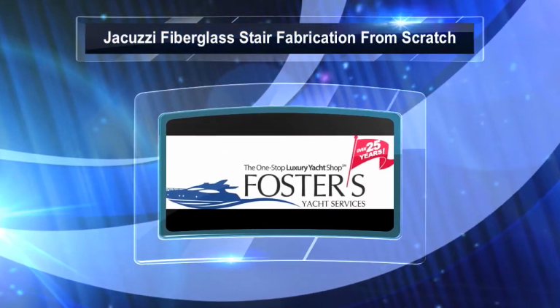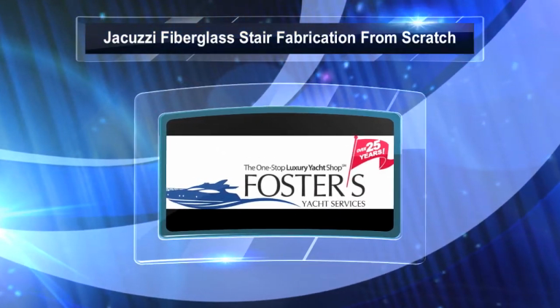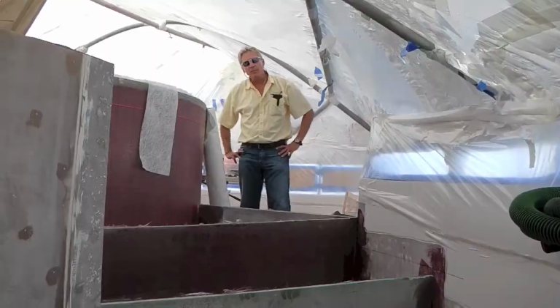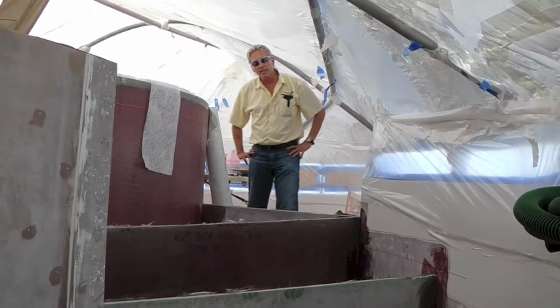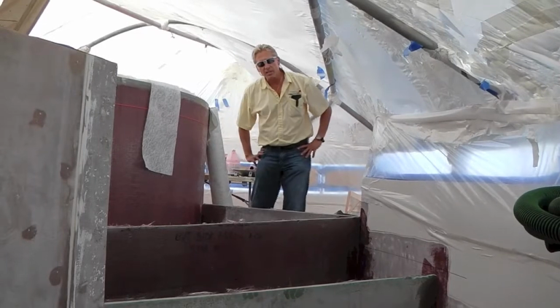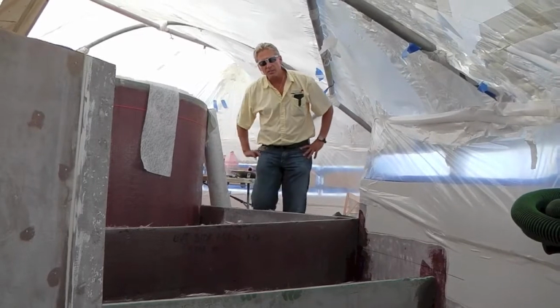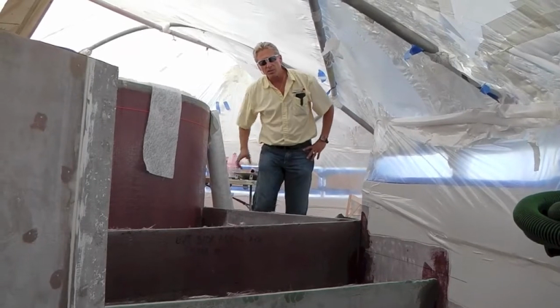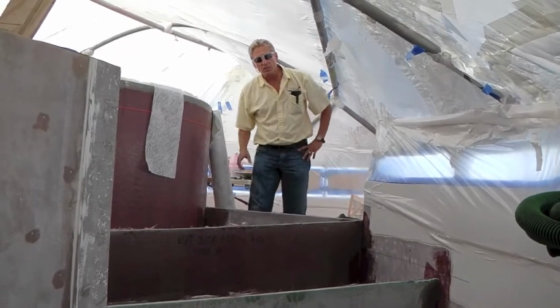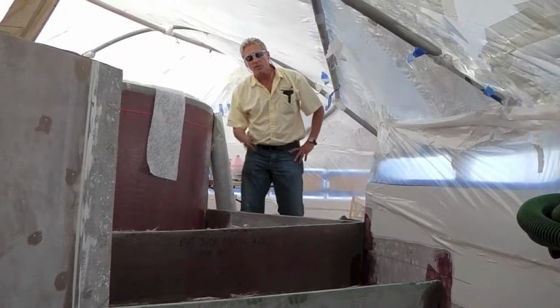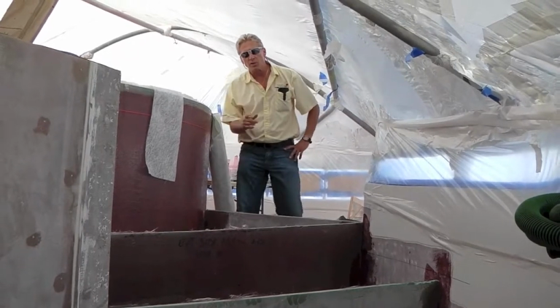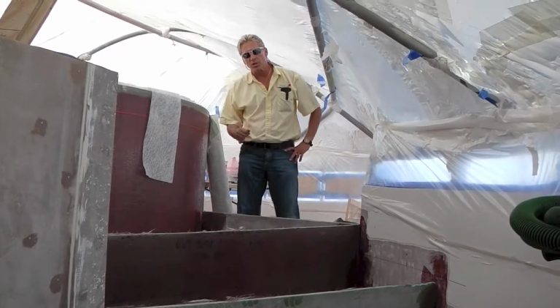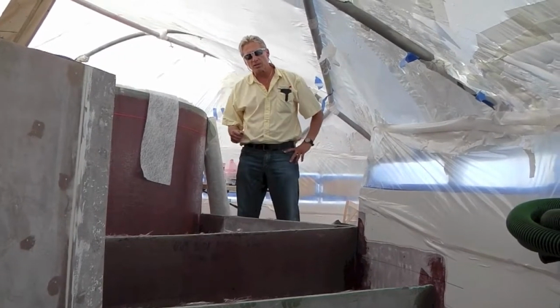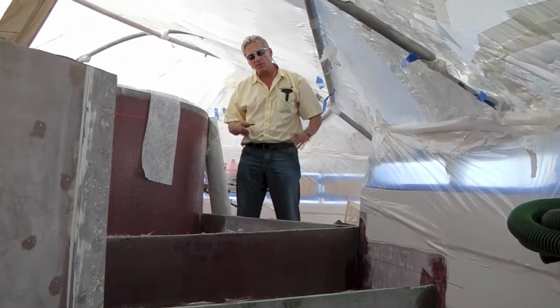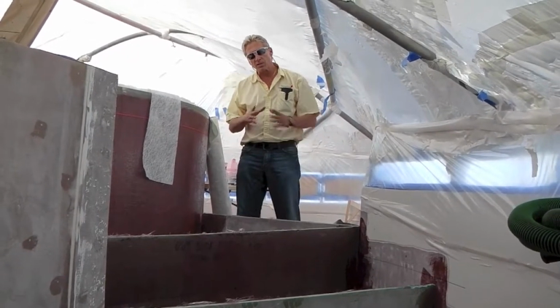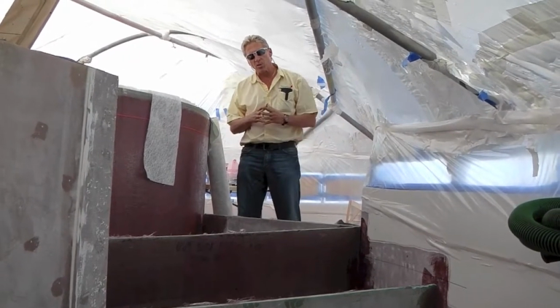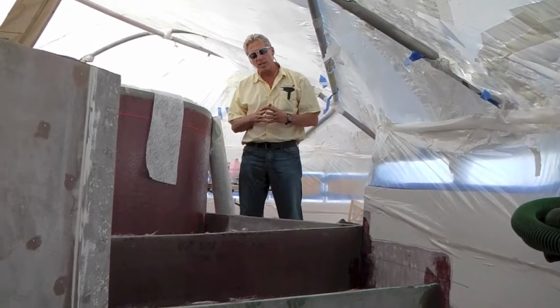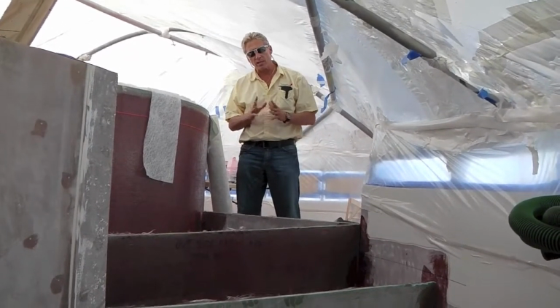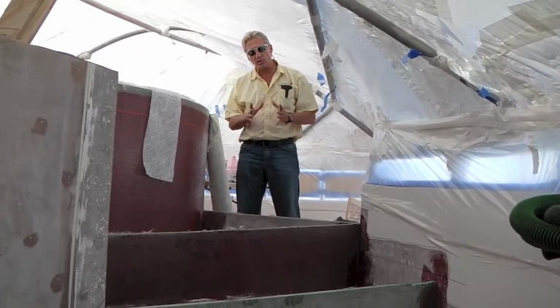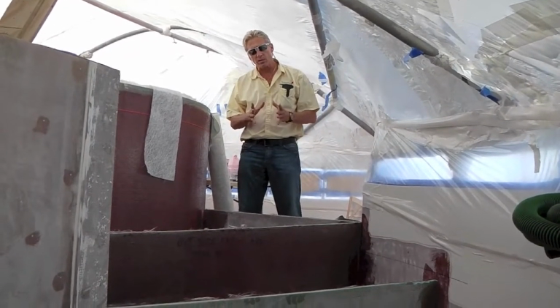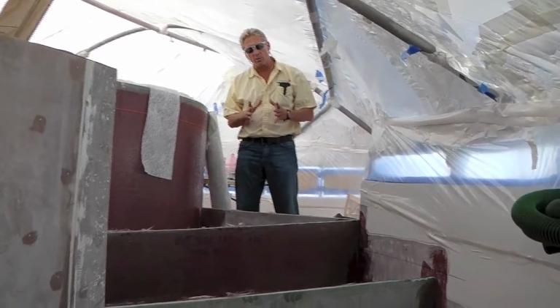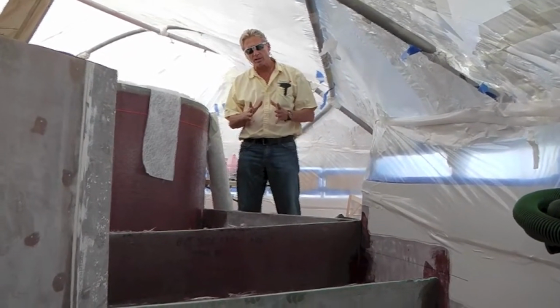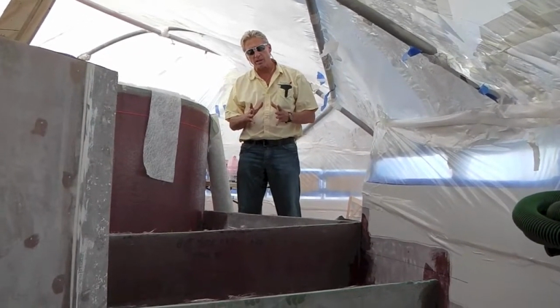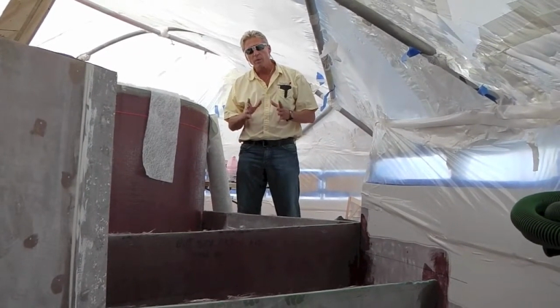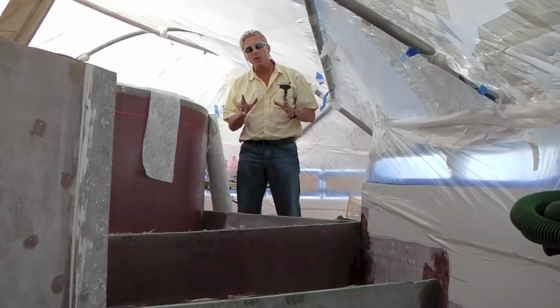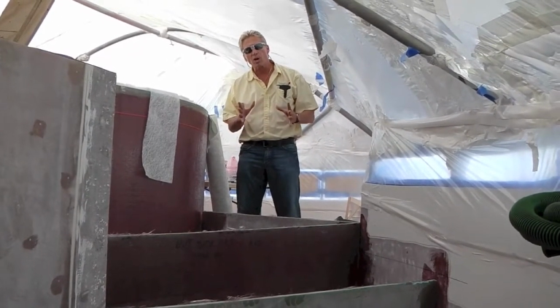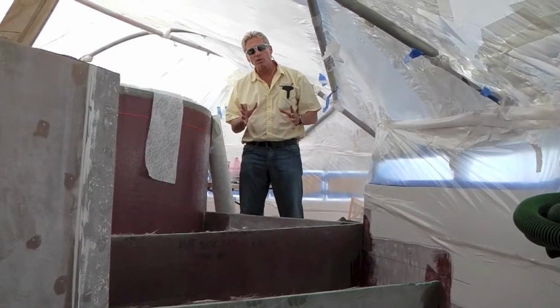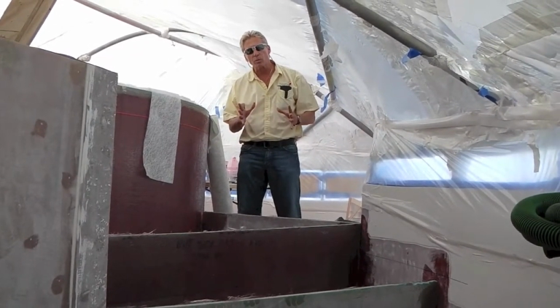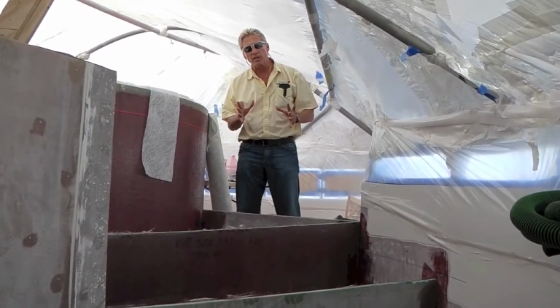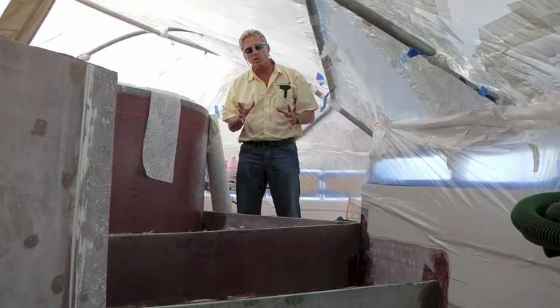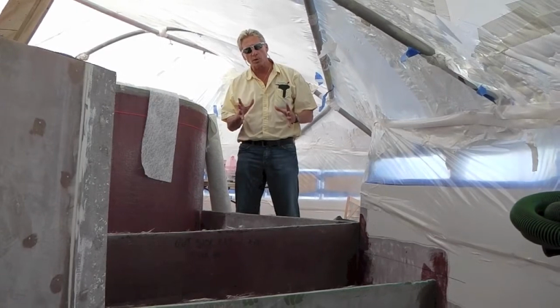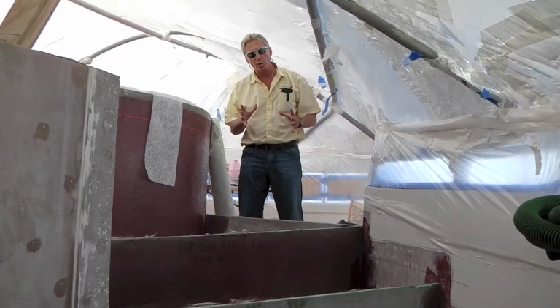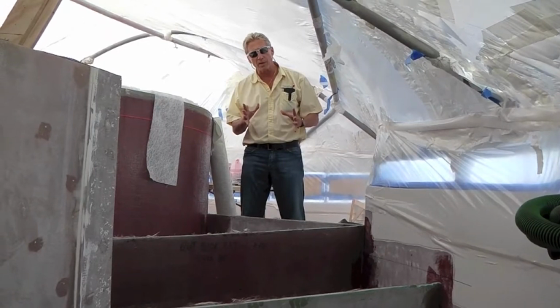Hi everybody, it's Dennis Foster from Foster's Yacht Services, located at Lauderdale Marine Center, part of our October videos boat show month.